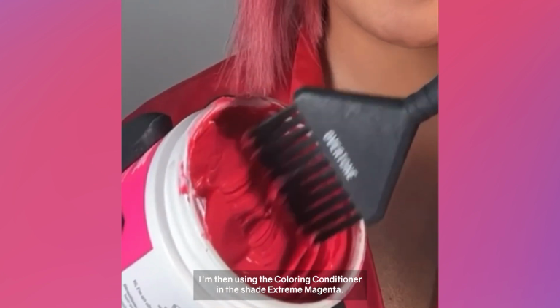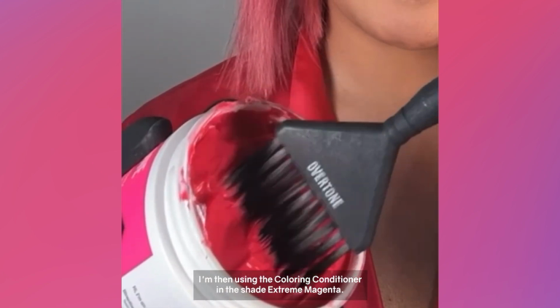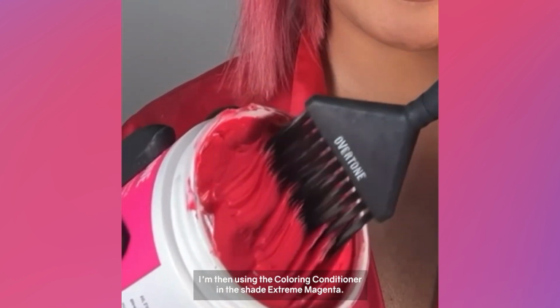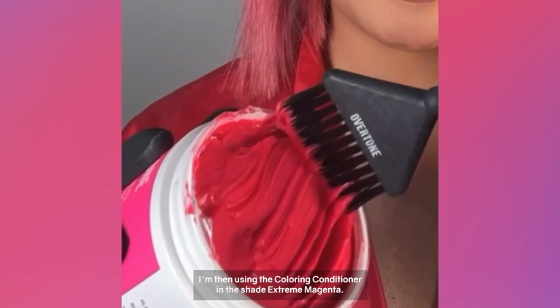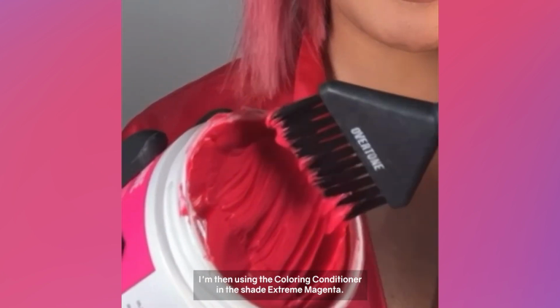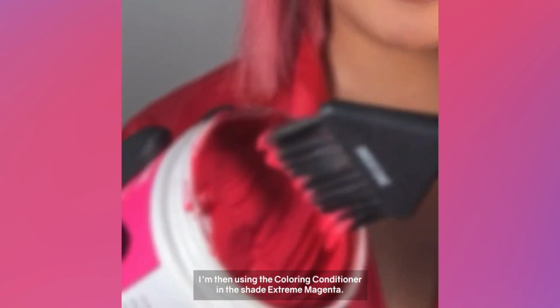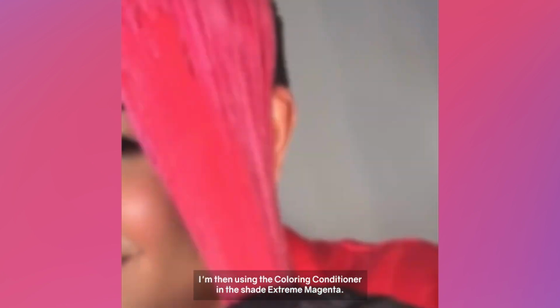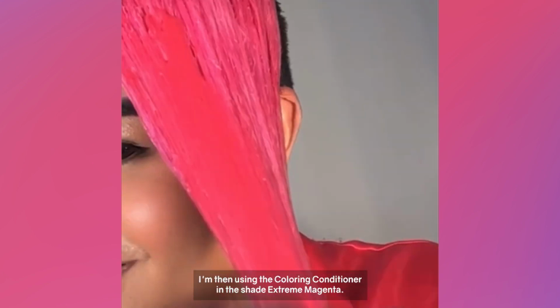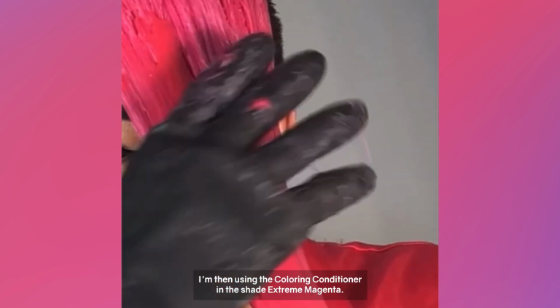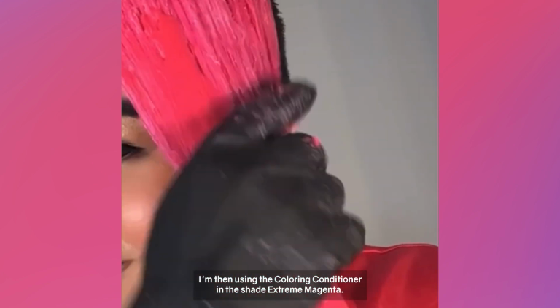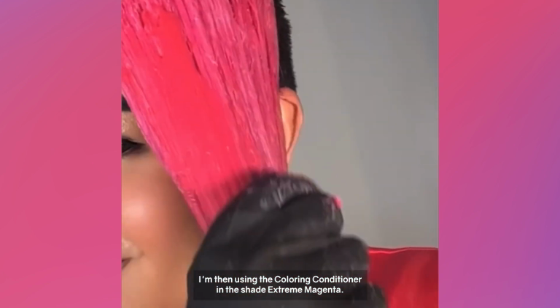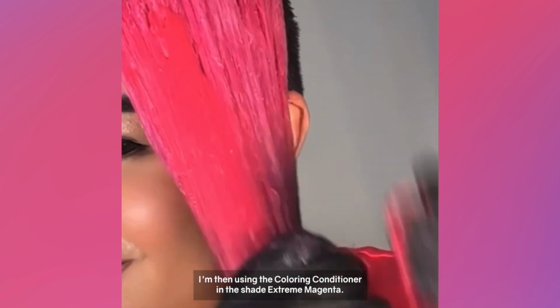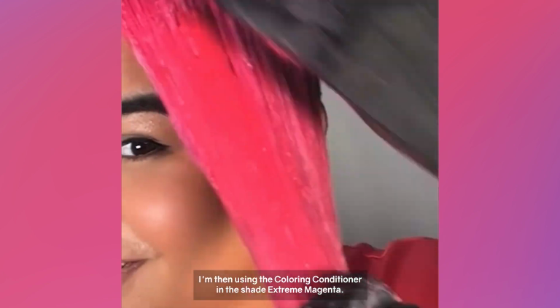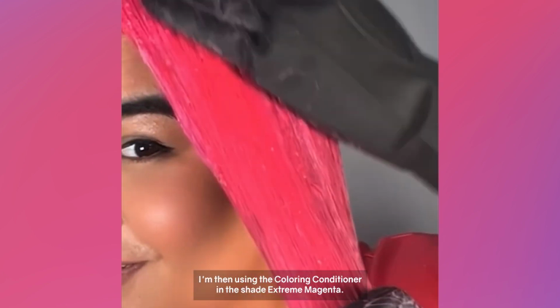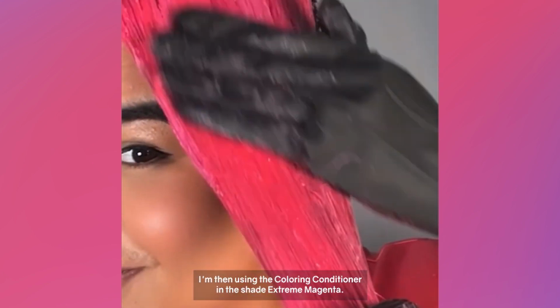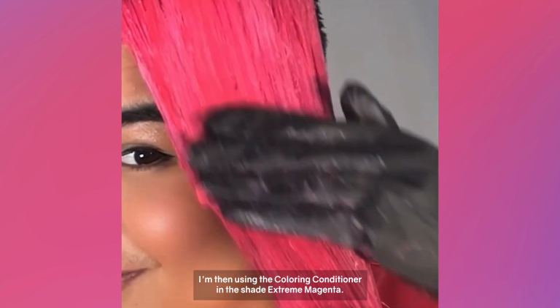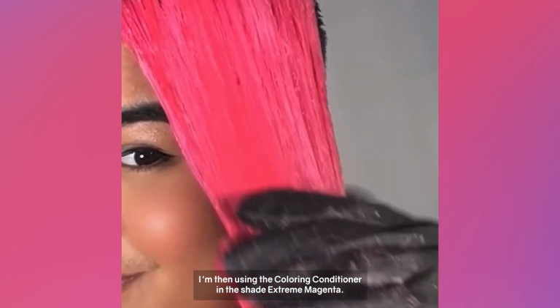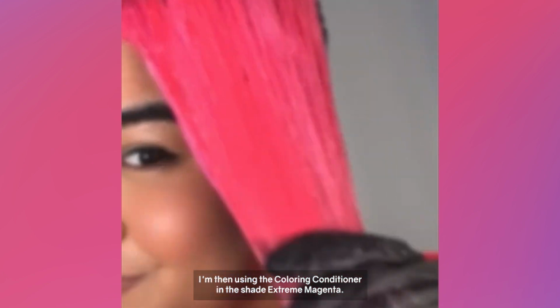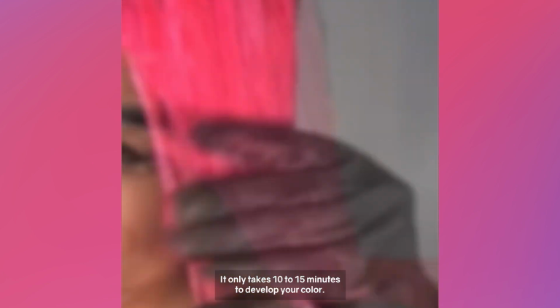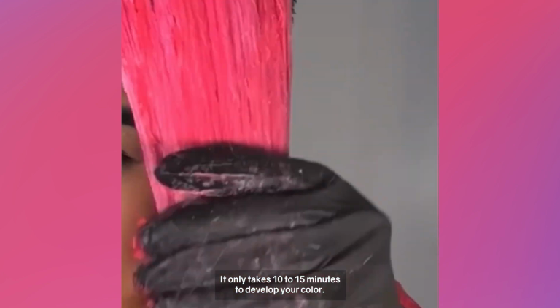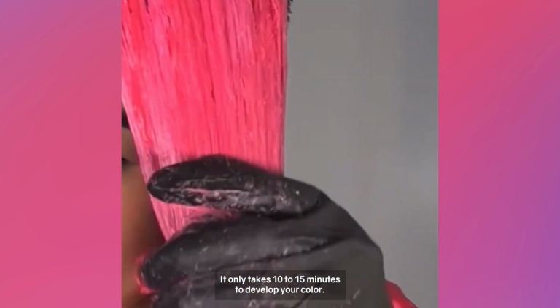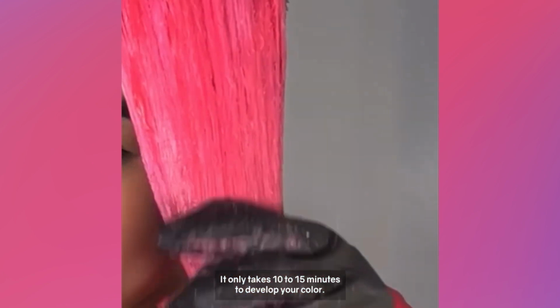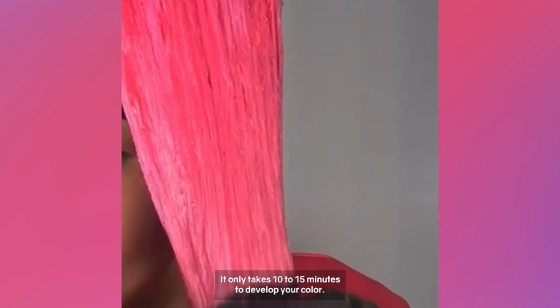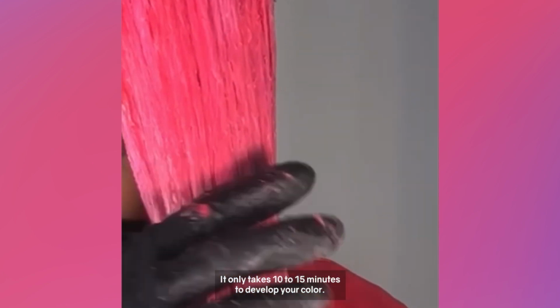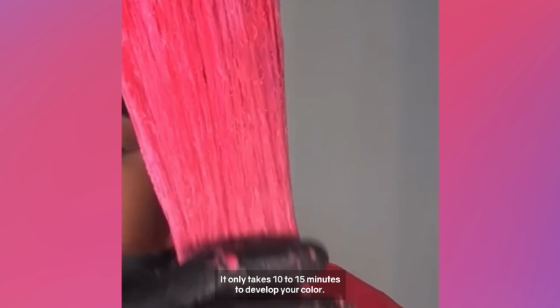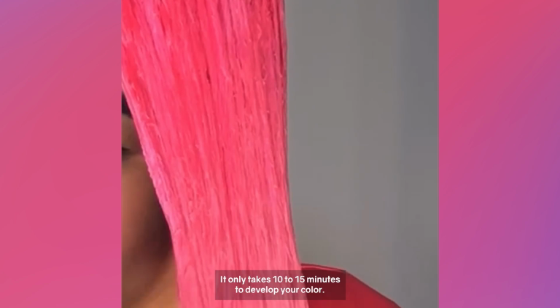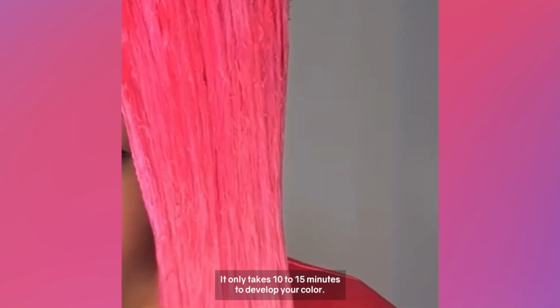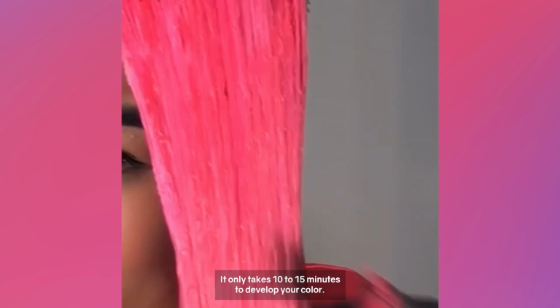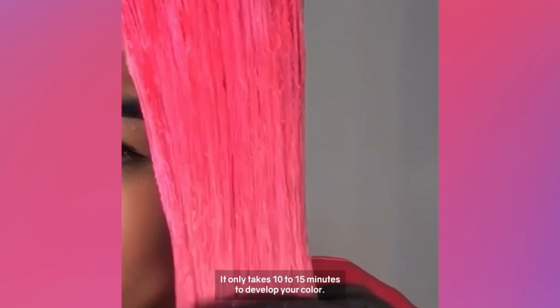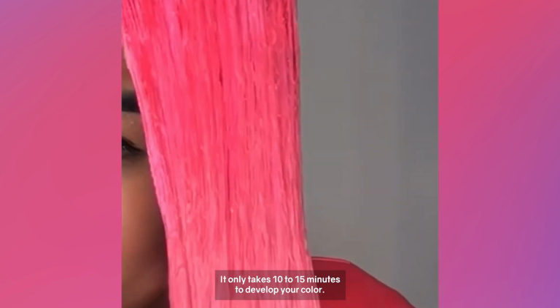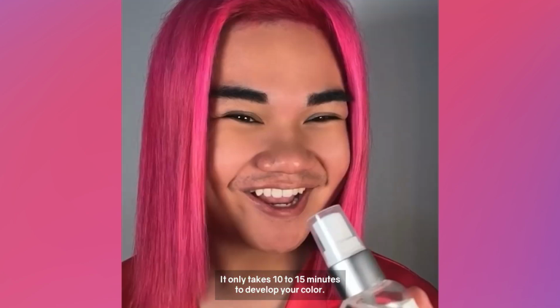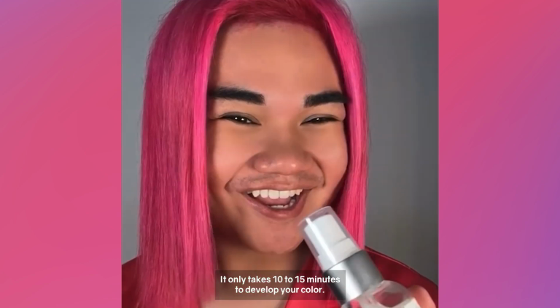I'm then using the coloring conditioner in the shade Extreme Magenta. It only takes 10 to 15 minutes to develop your color.